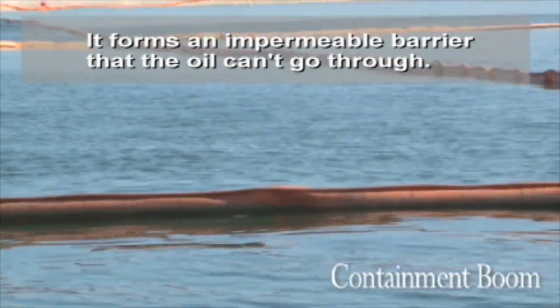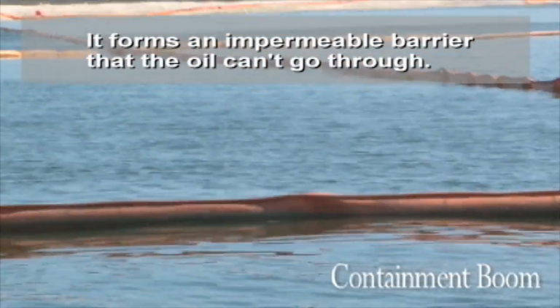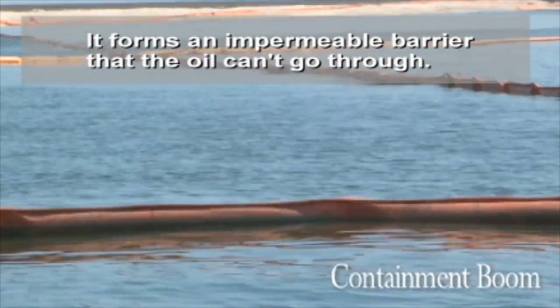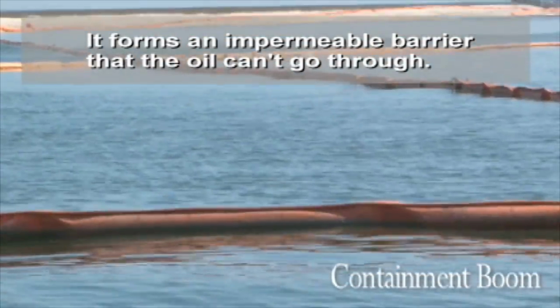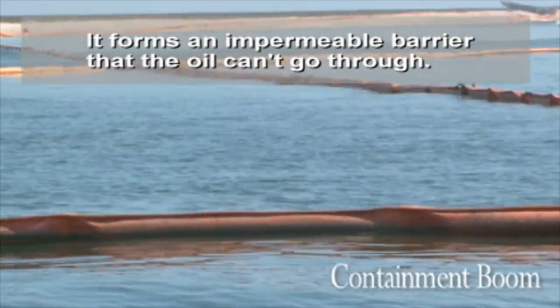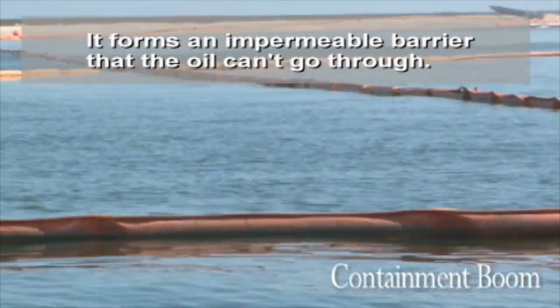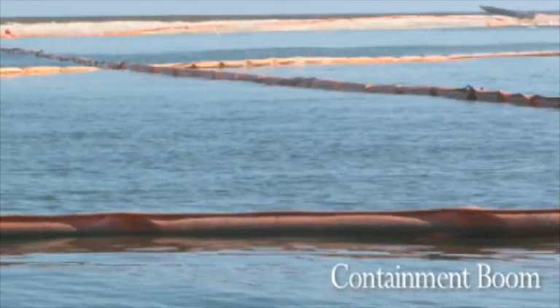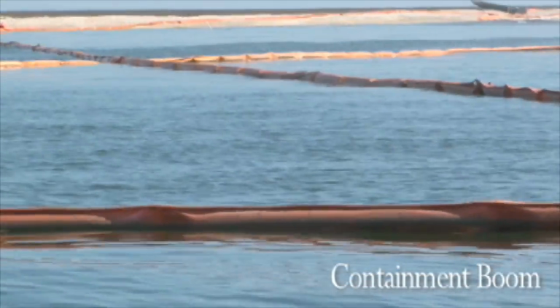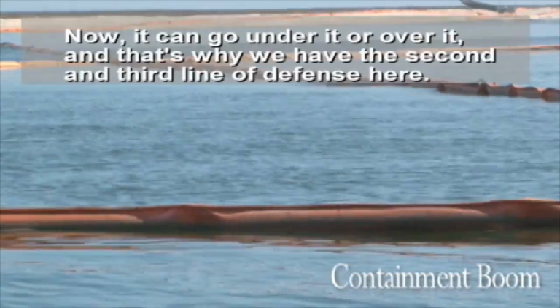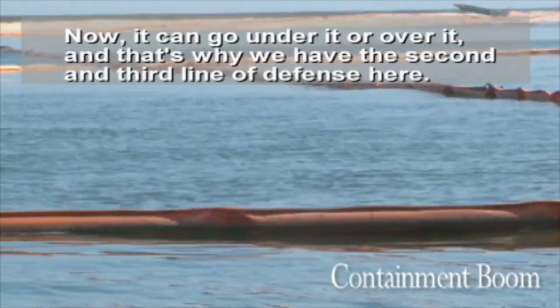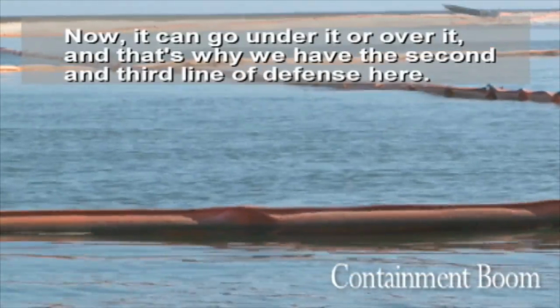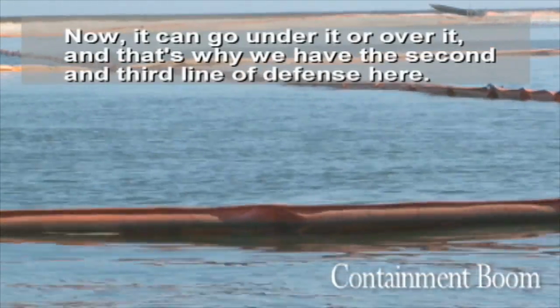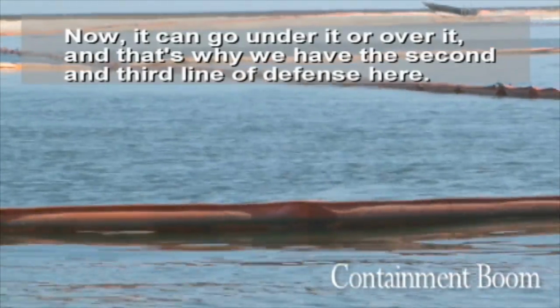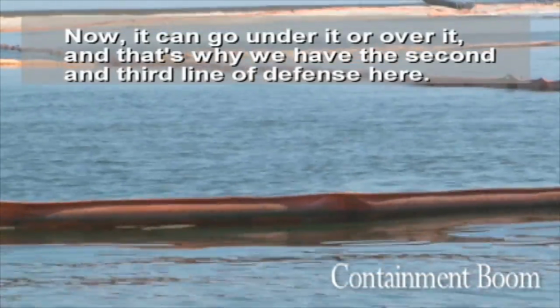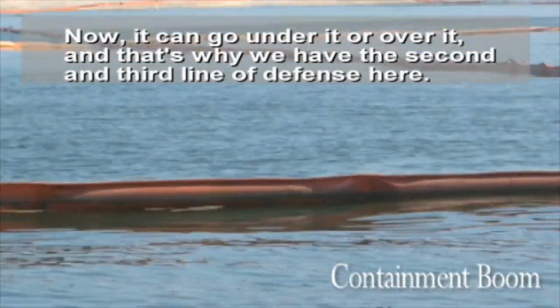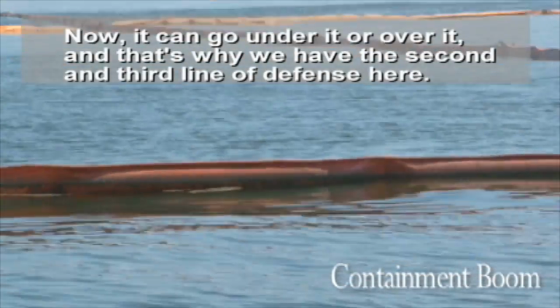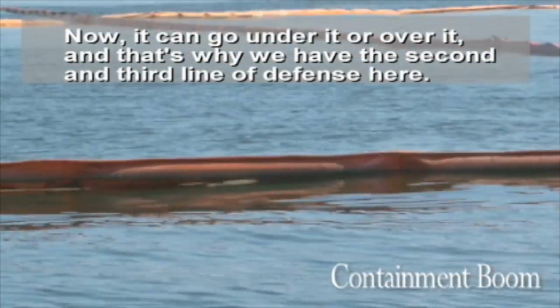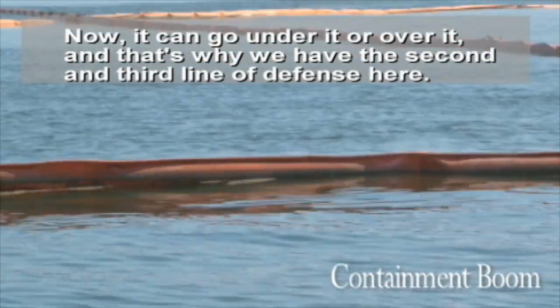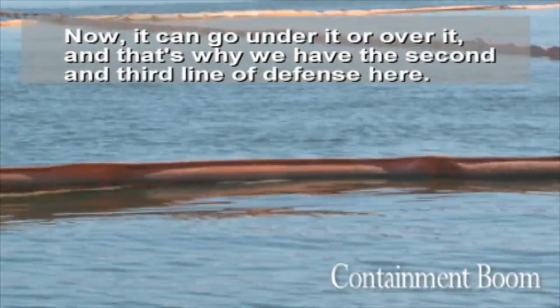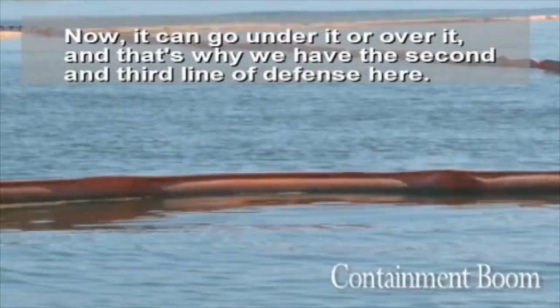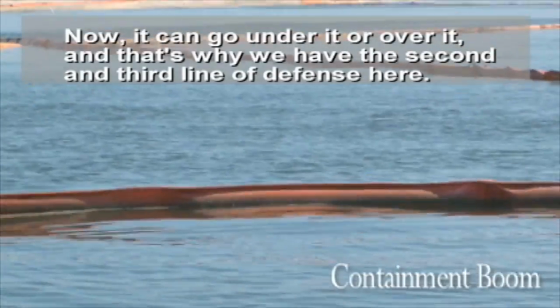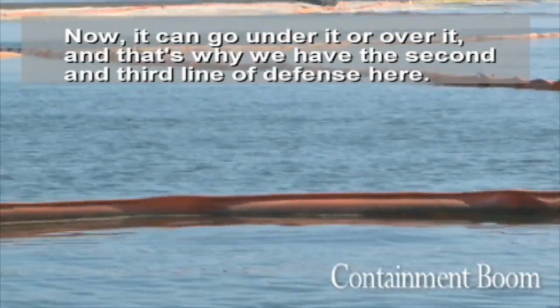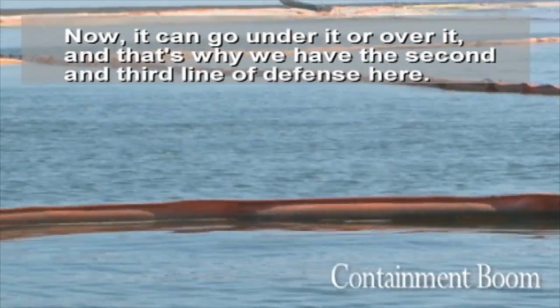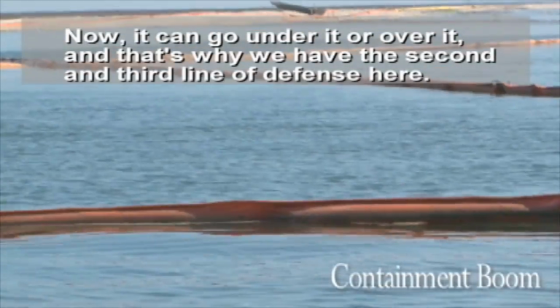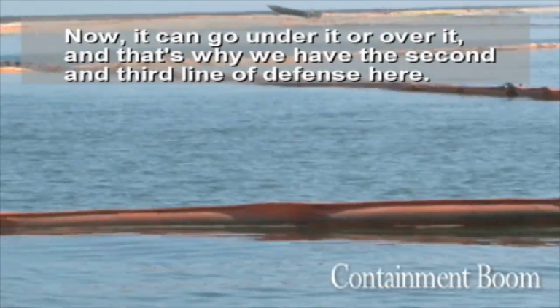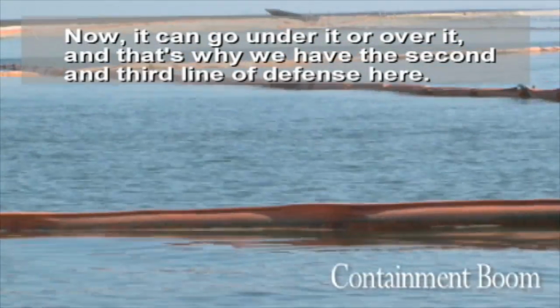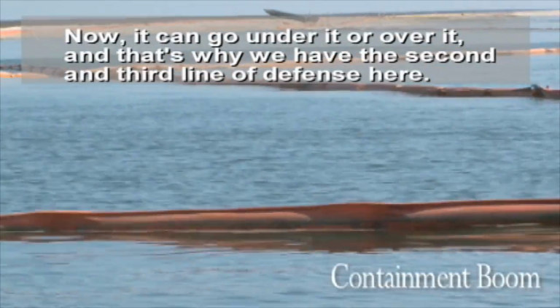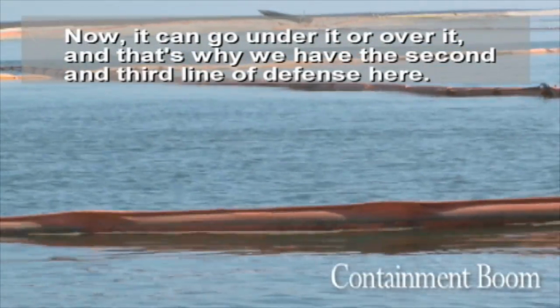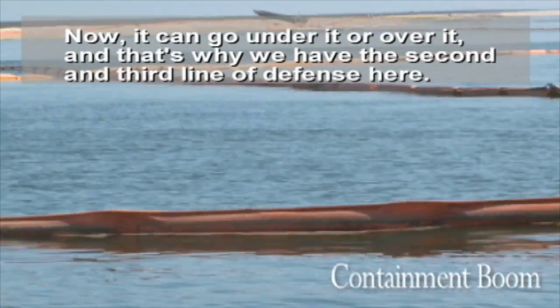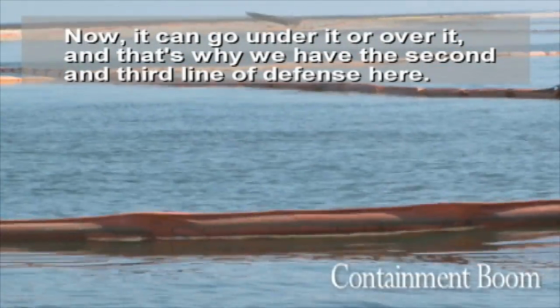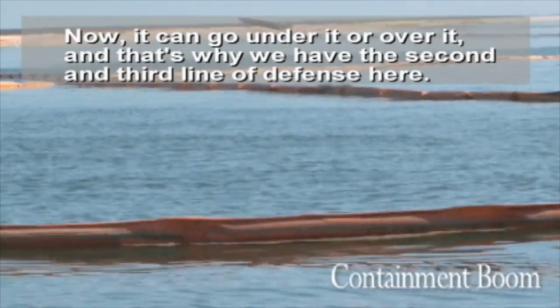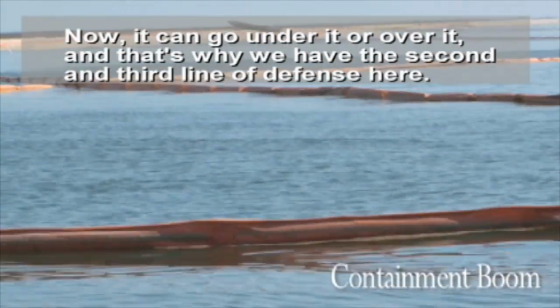Now it can go under it or over it, and that's why we have the second and third lines of defense here.